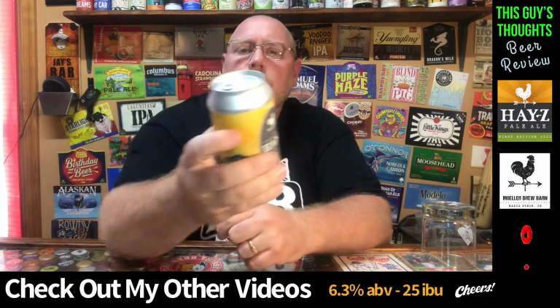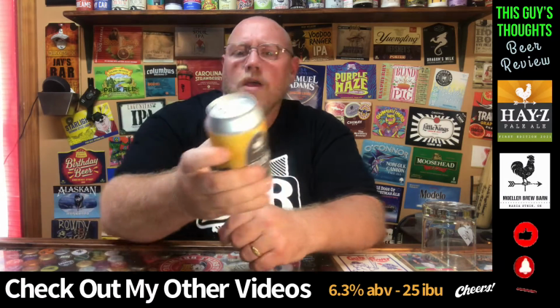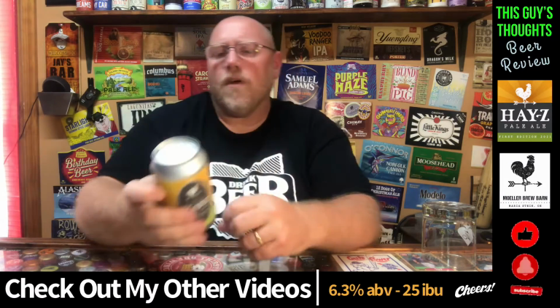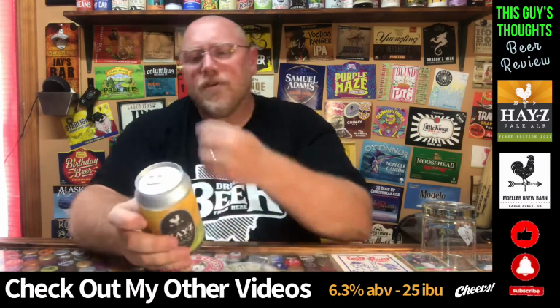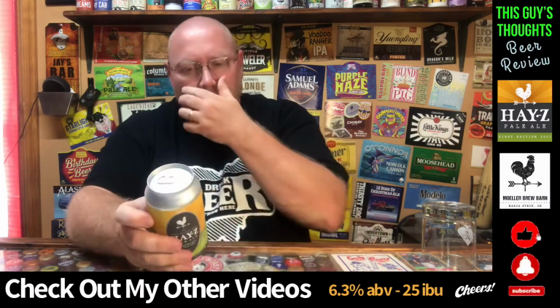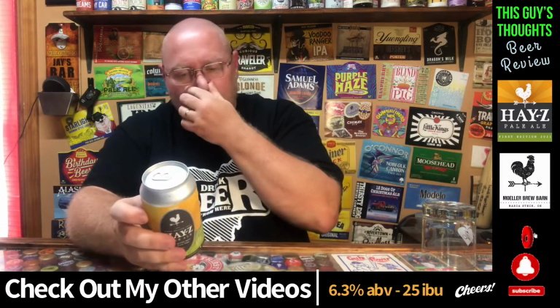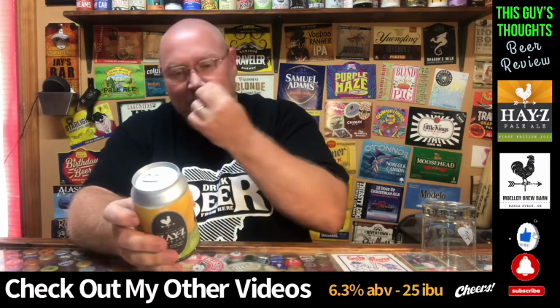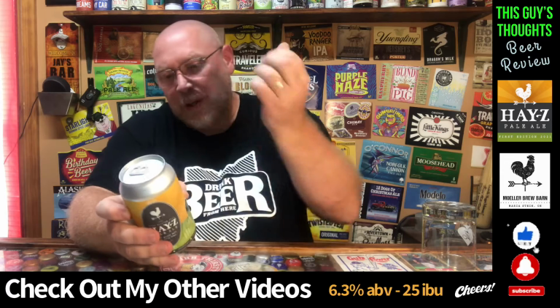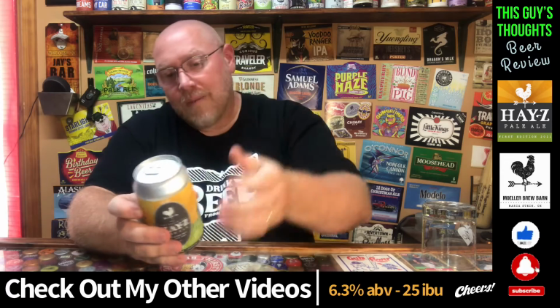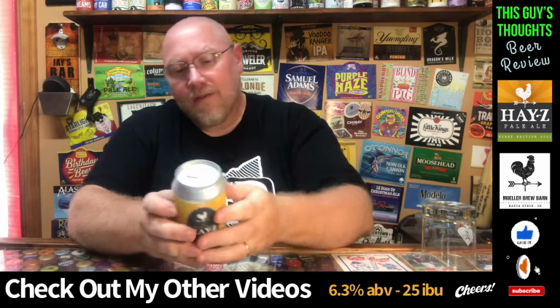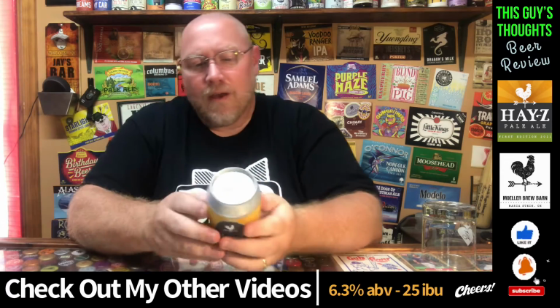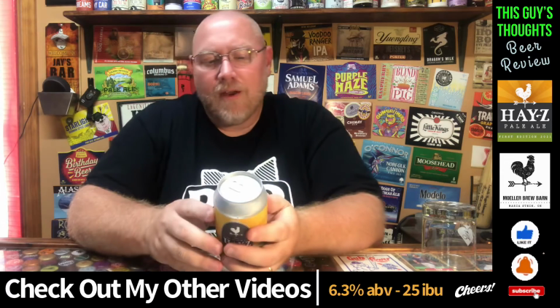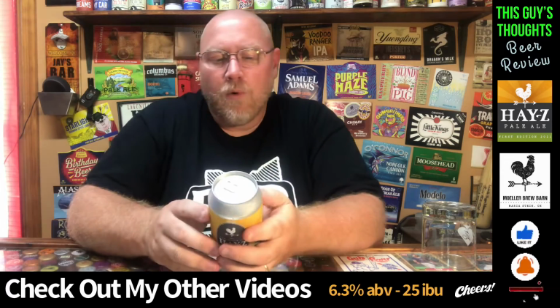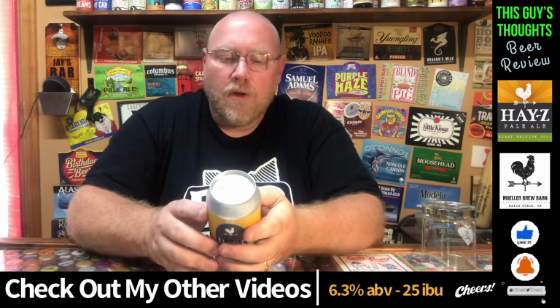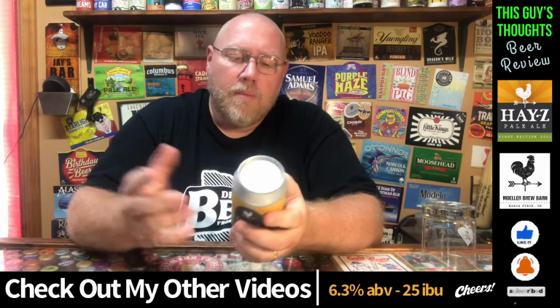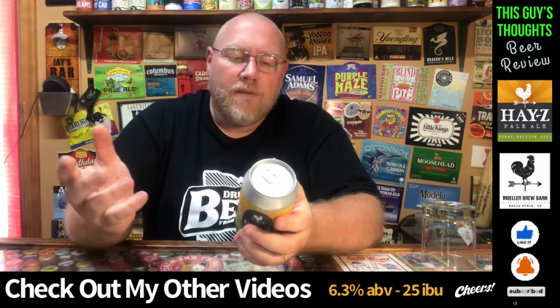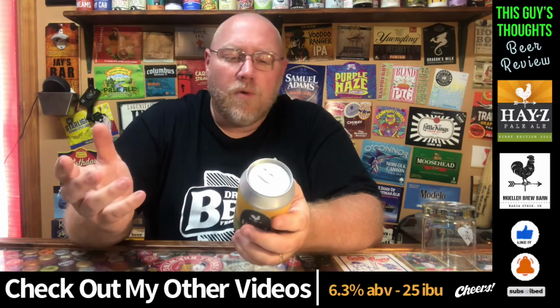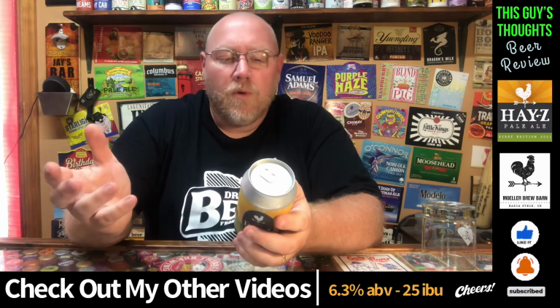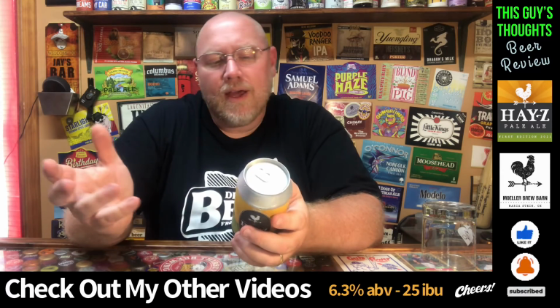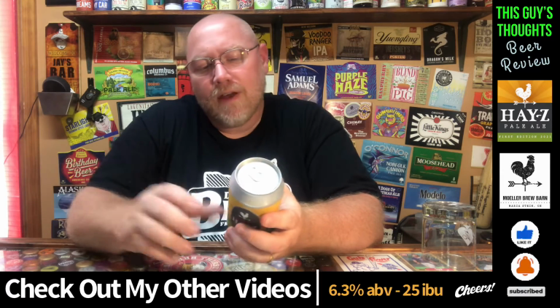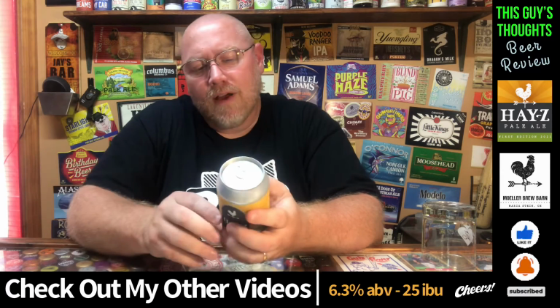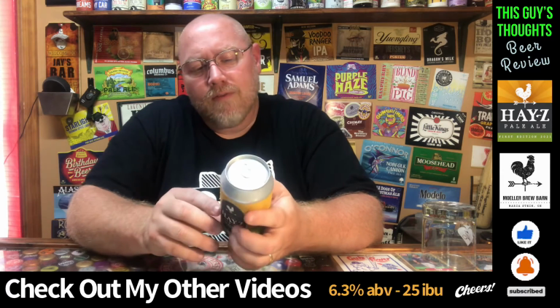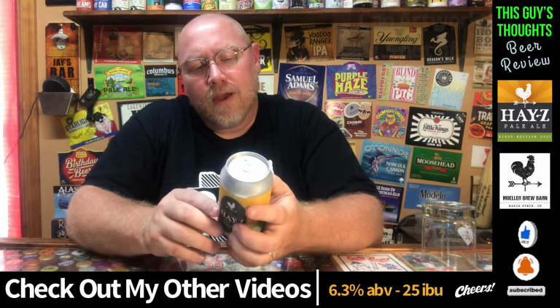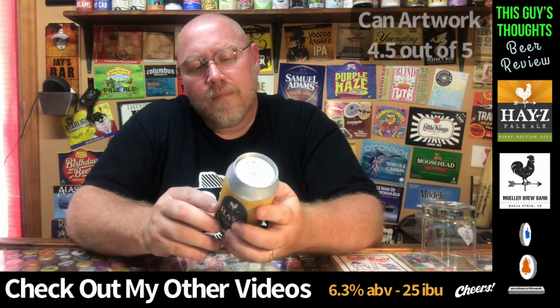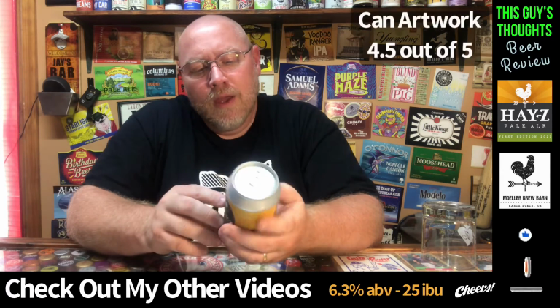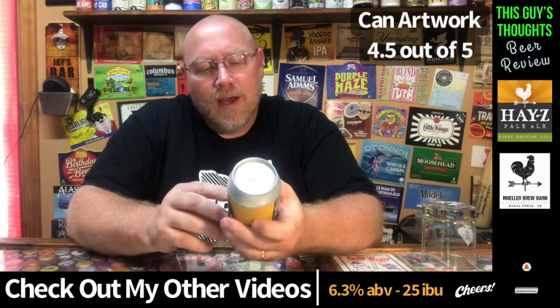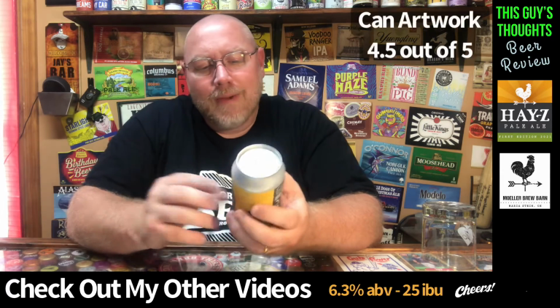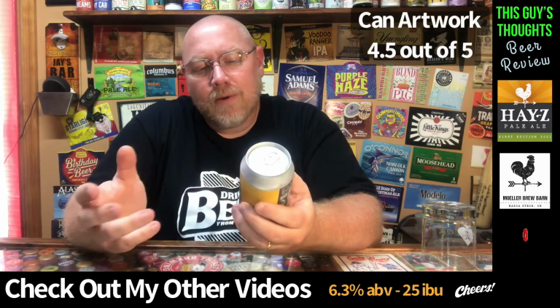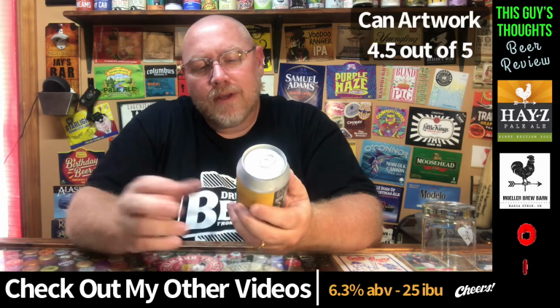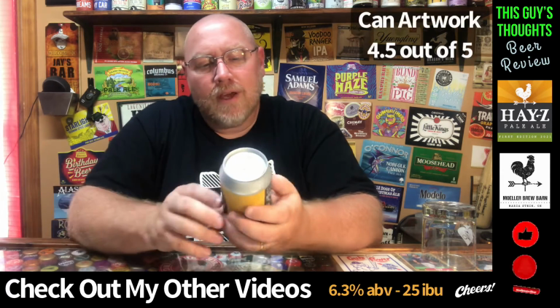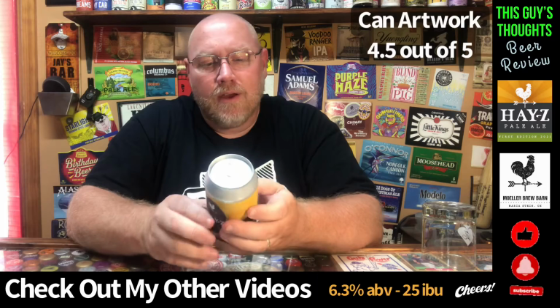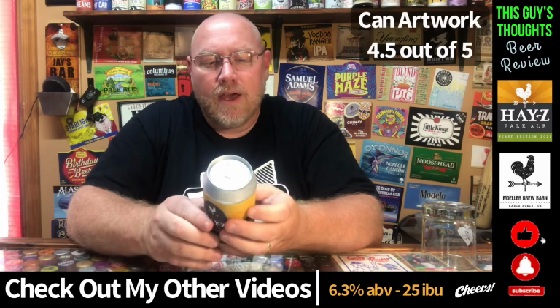As far as the artwork on this, I'm going to give it about a four, four and a half out of five. I like what they've done here.